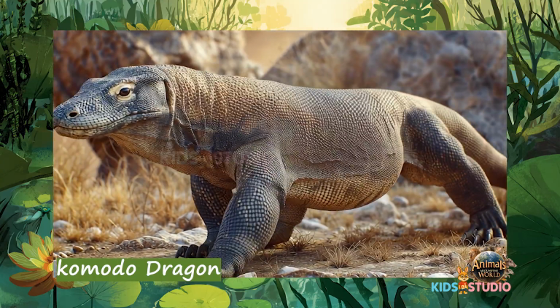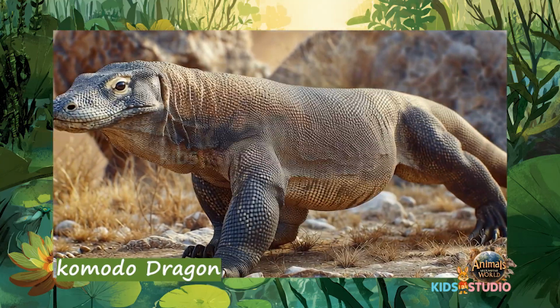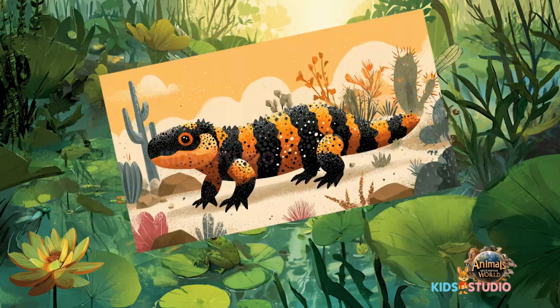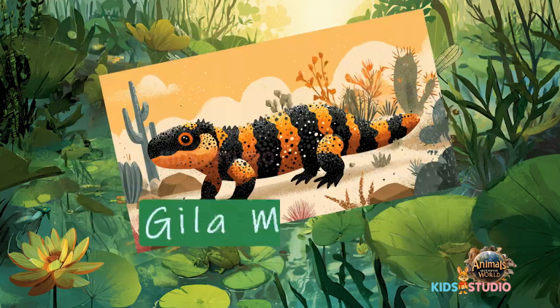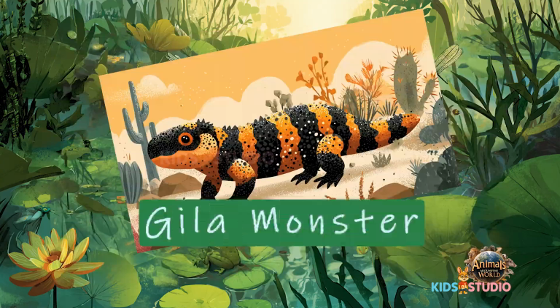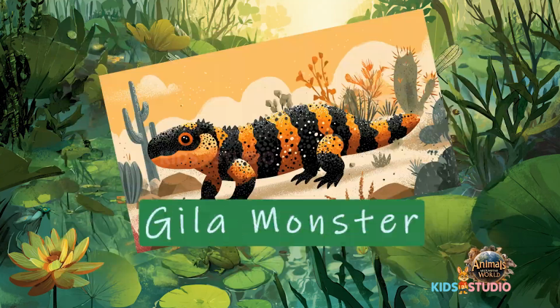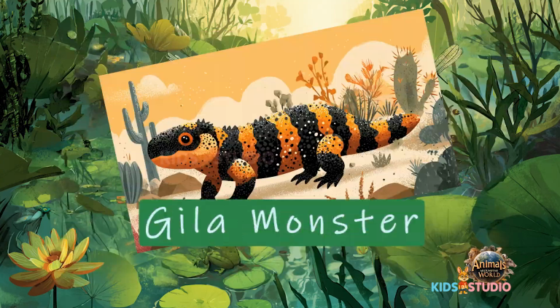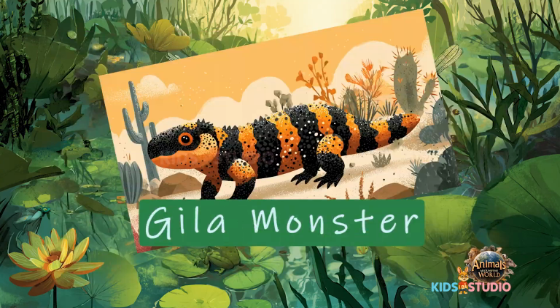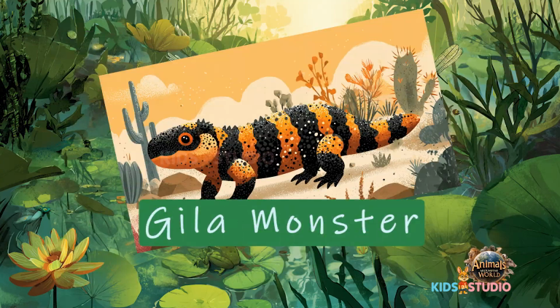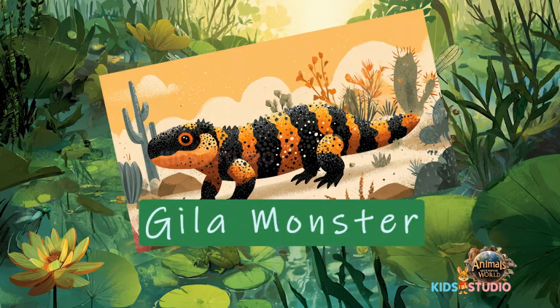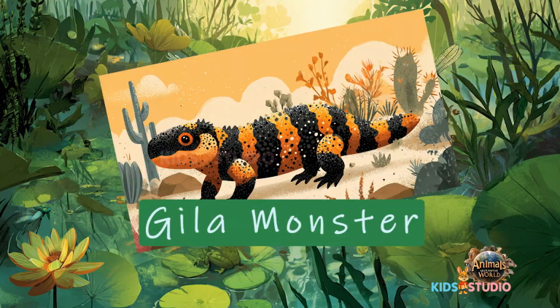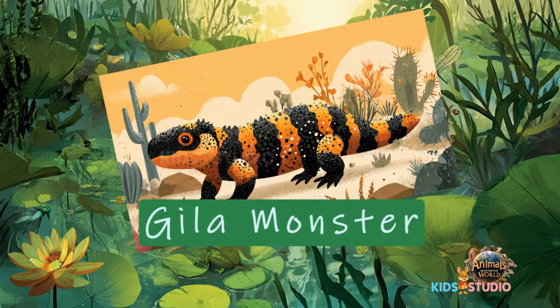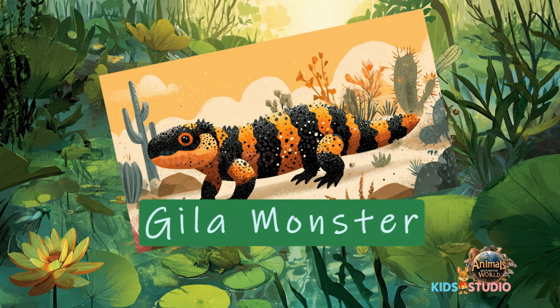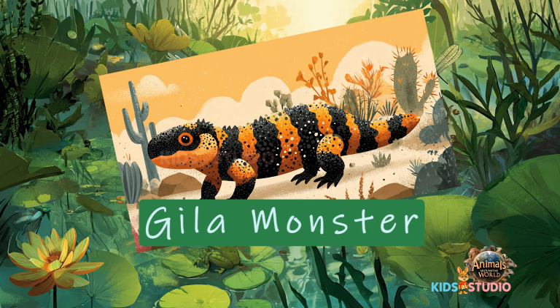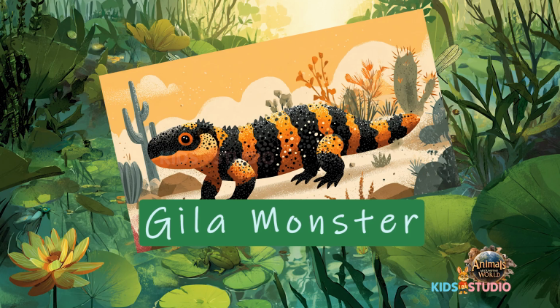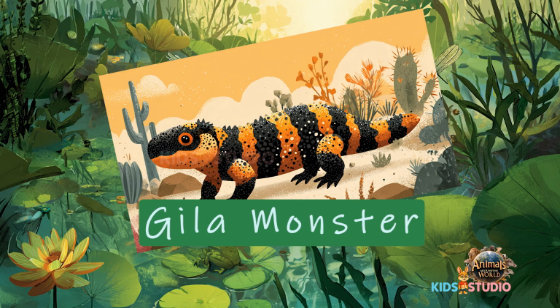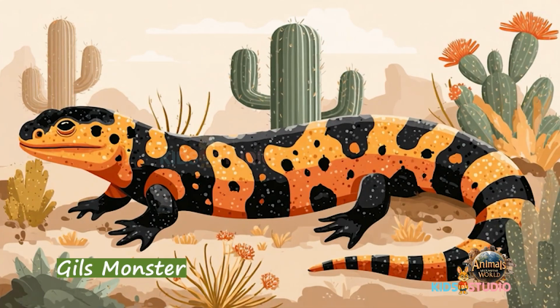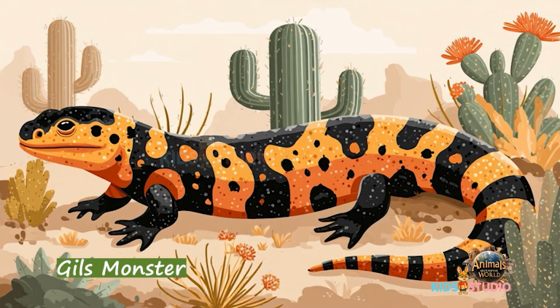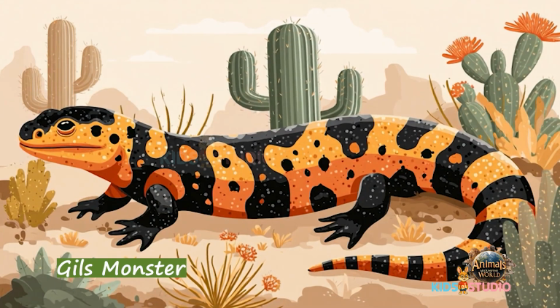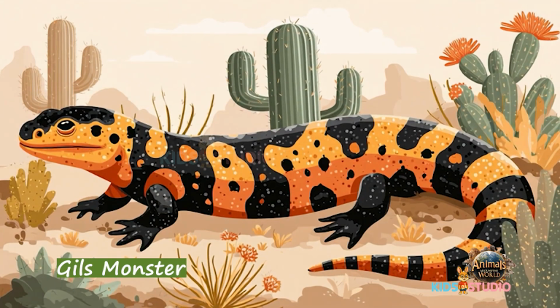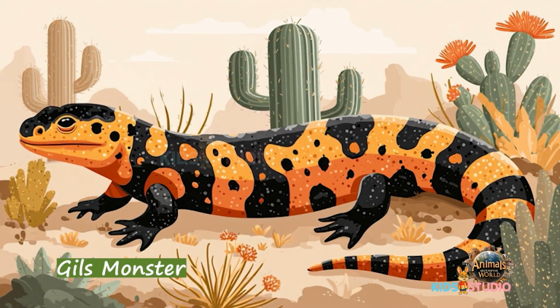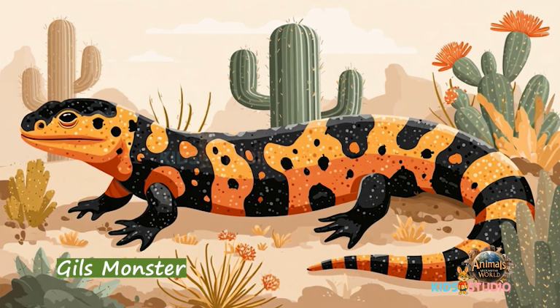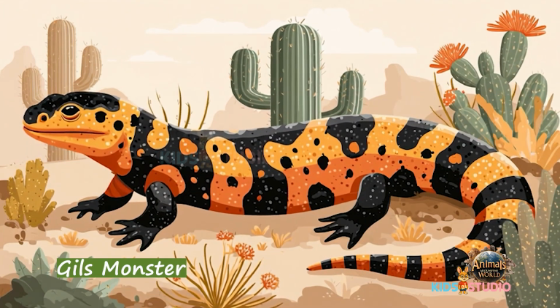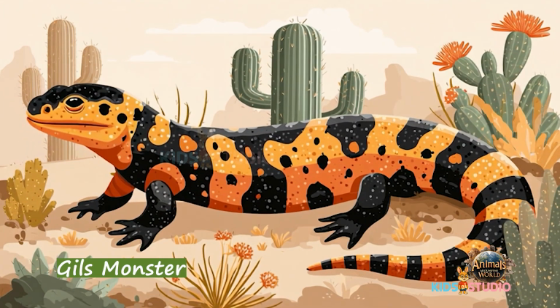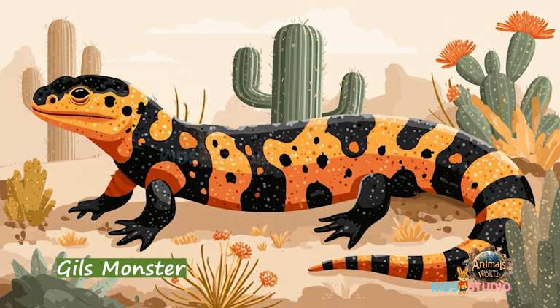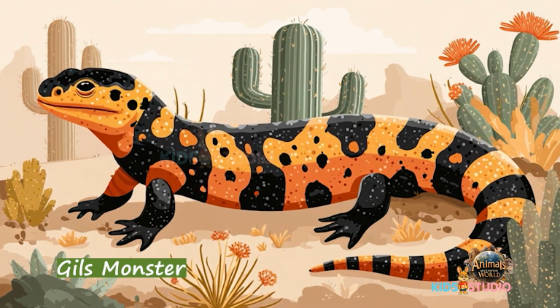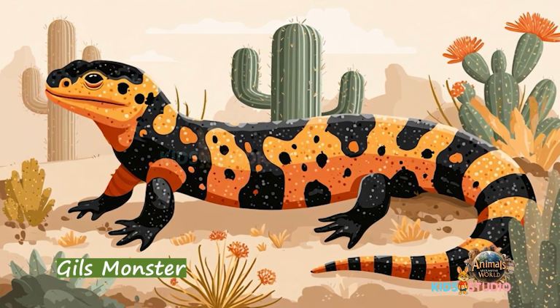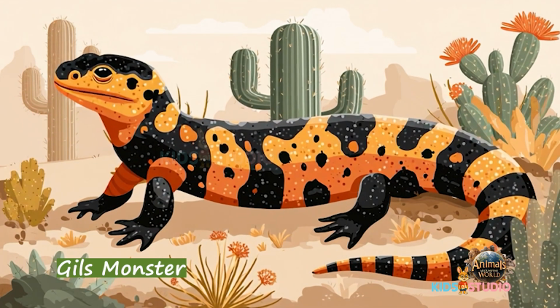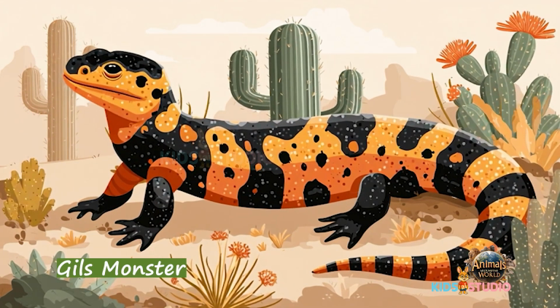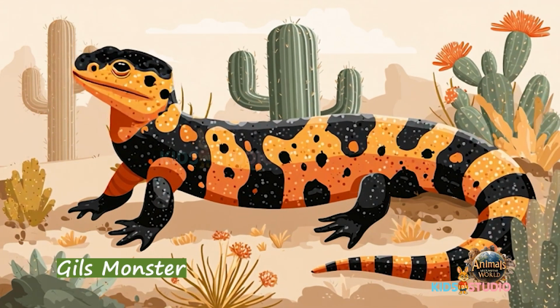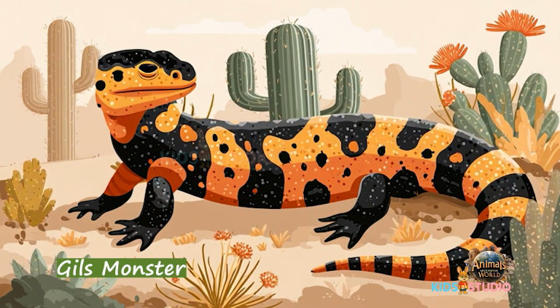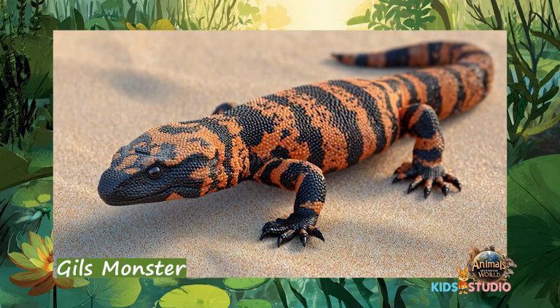Gila monster — a rare, venomous lizard from deserts.